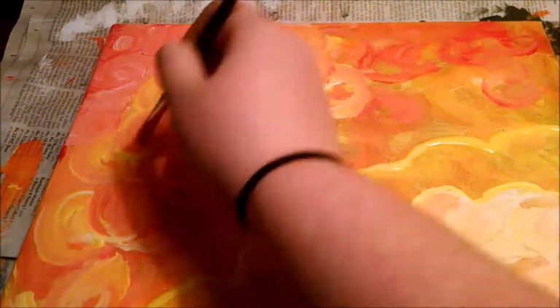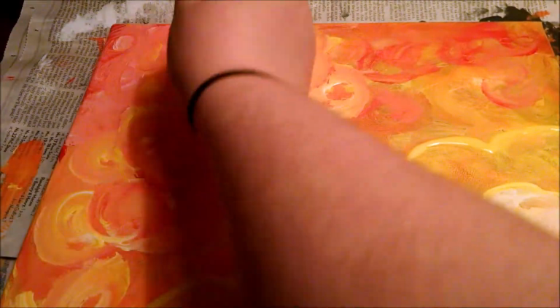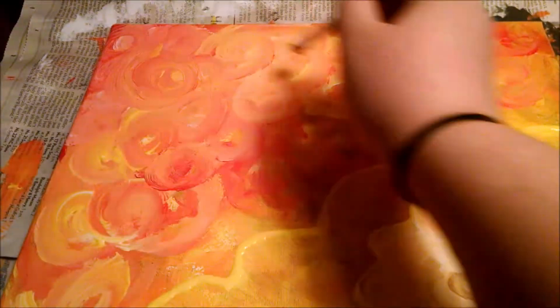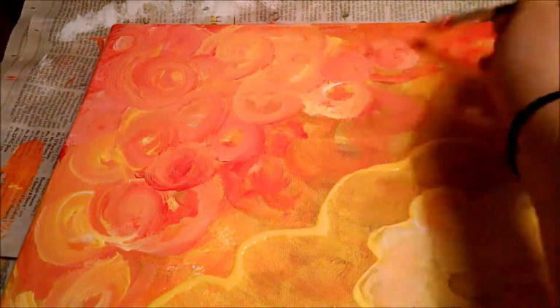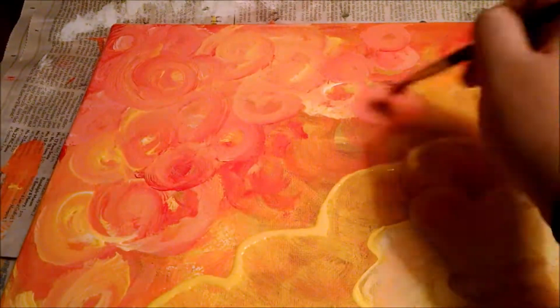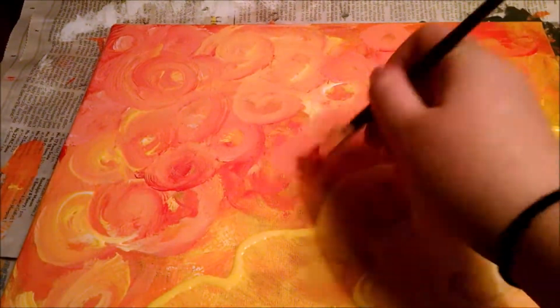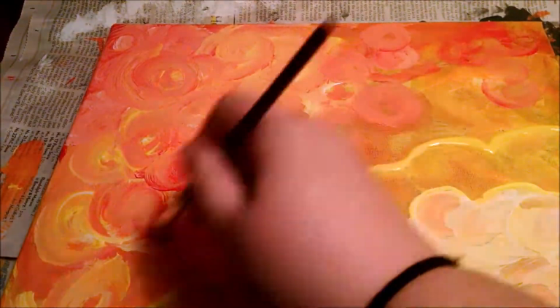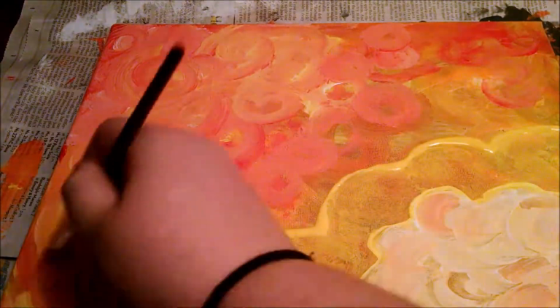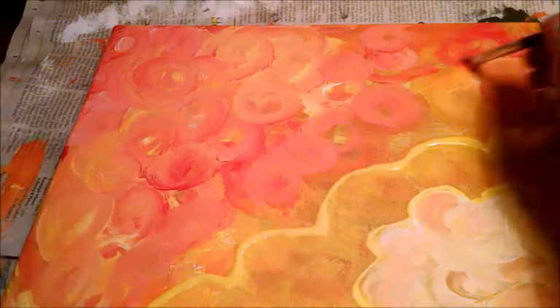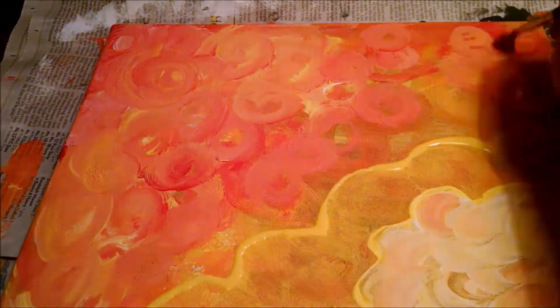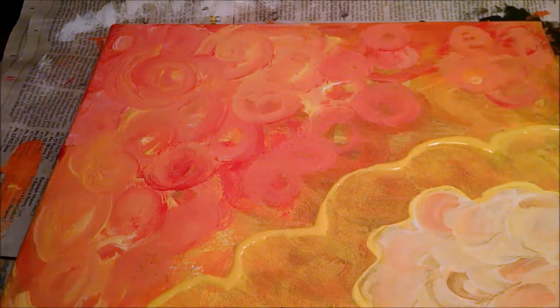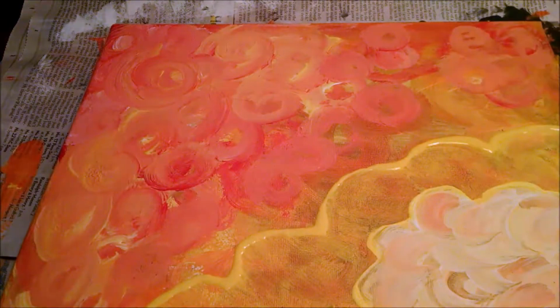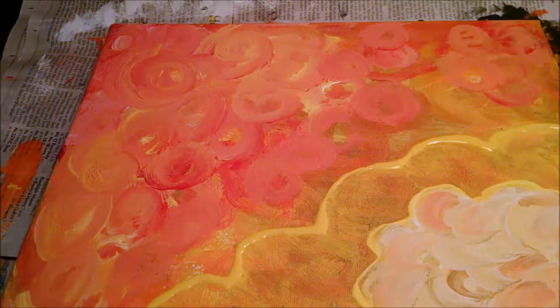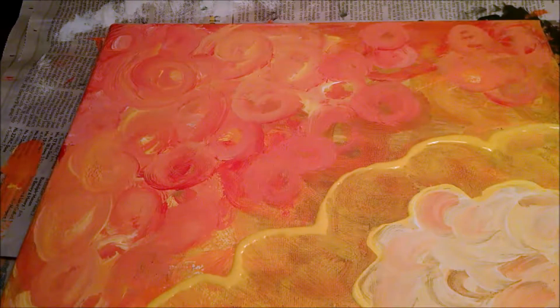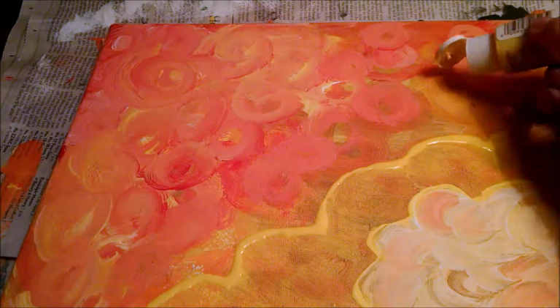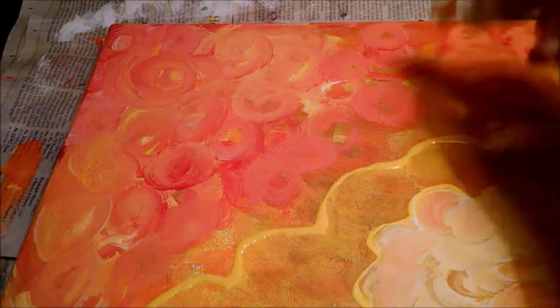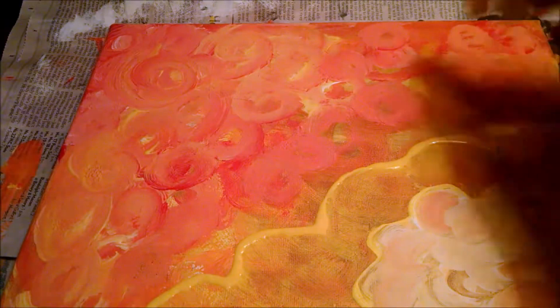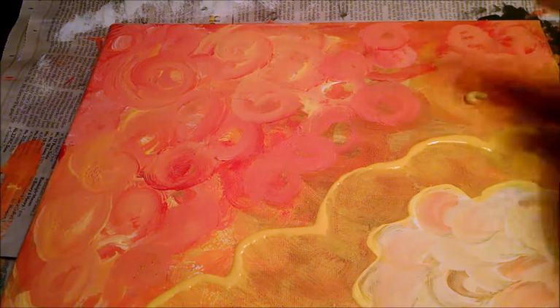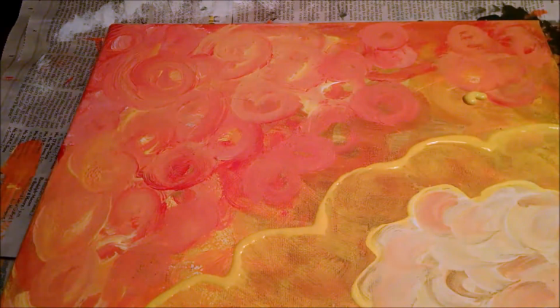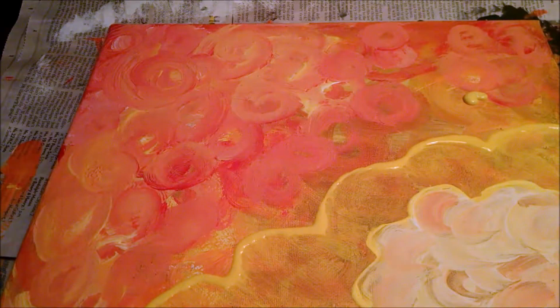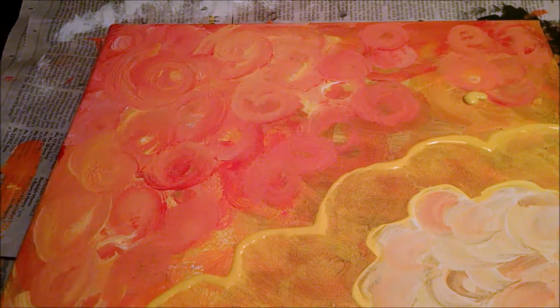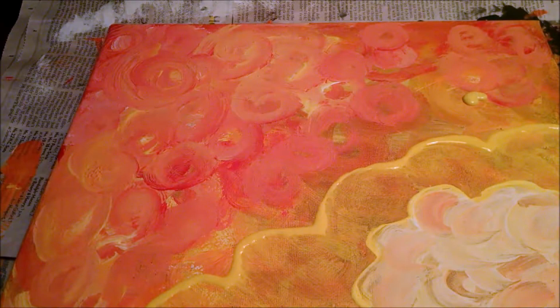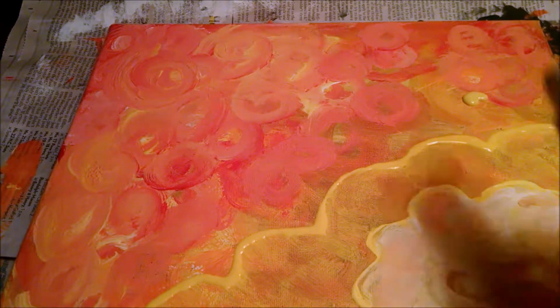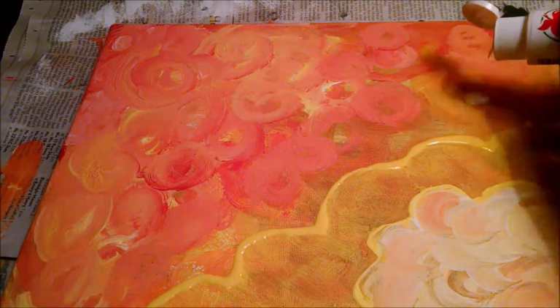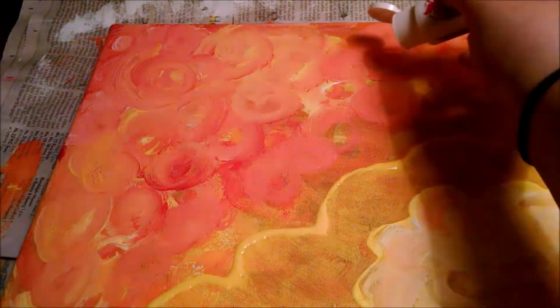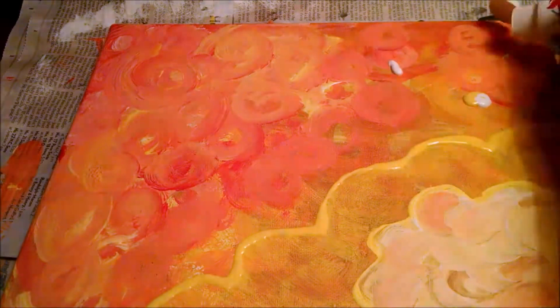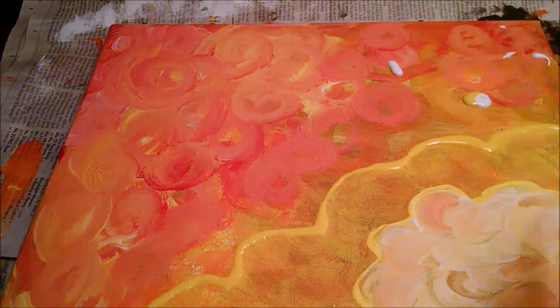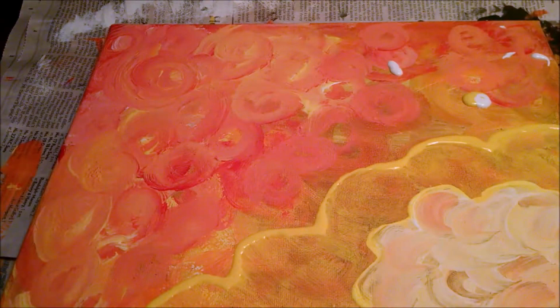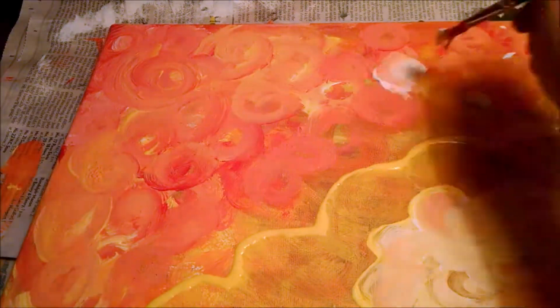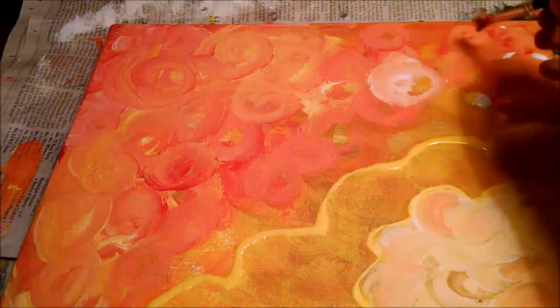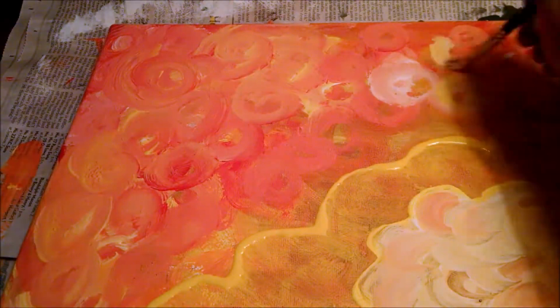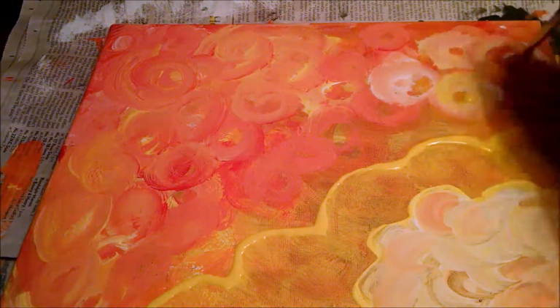My phone died. I got the first layer down, and then I started recording again.